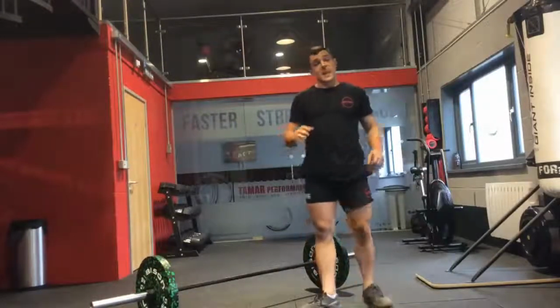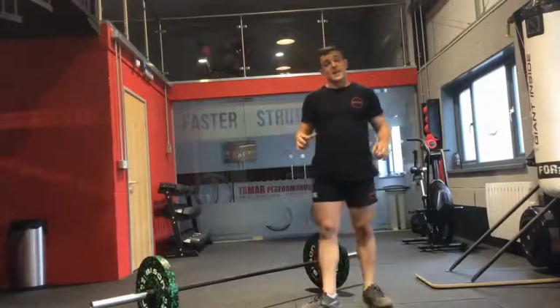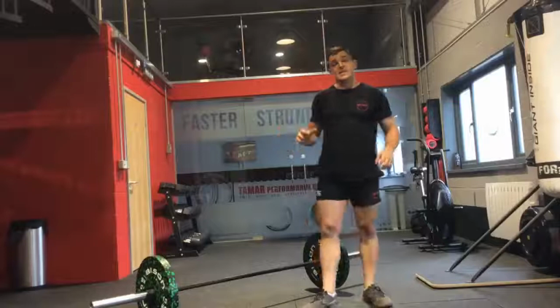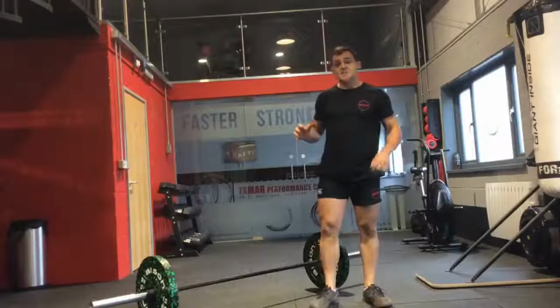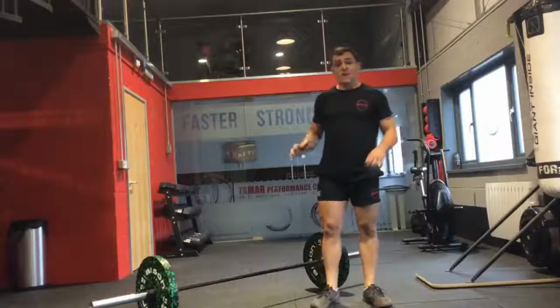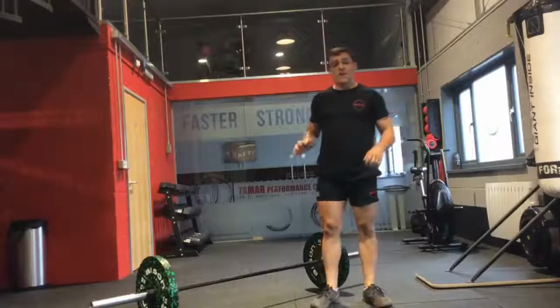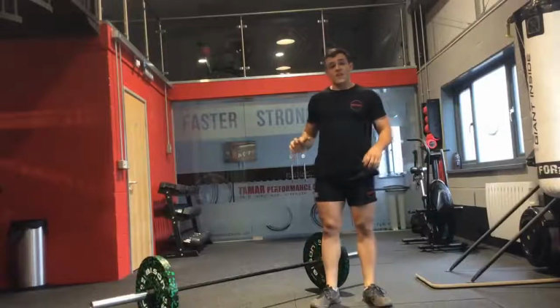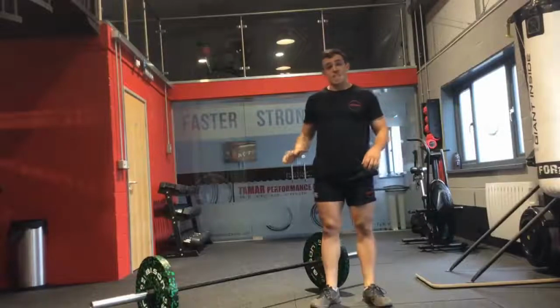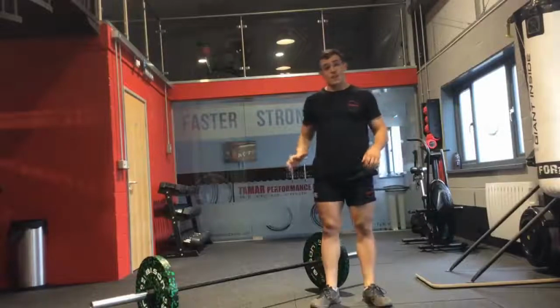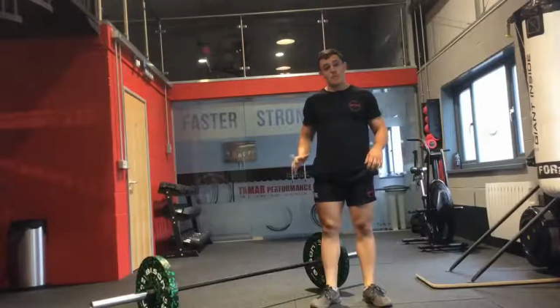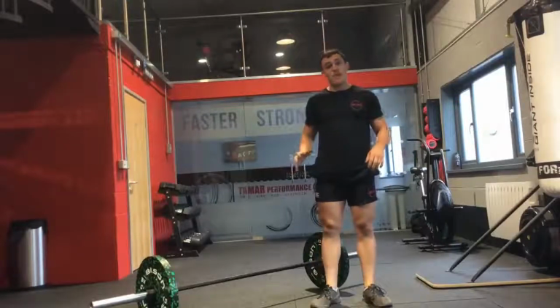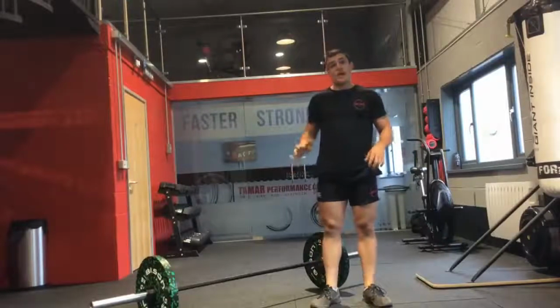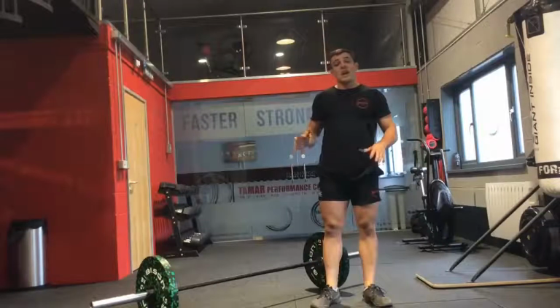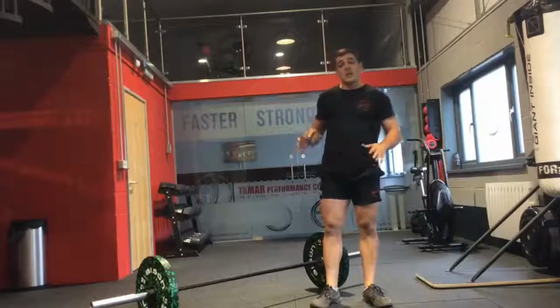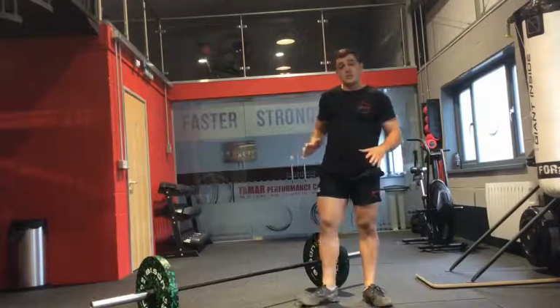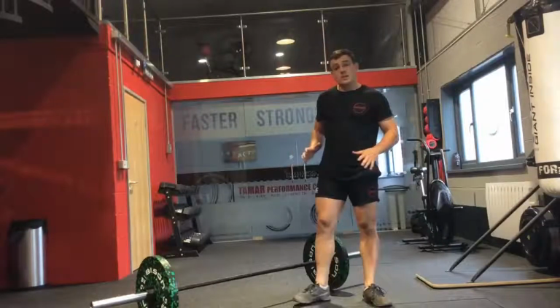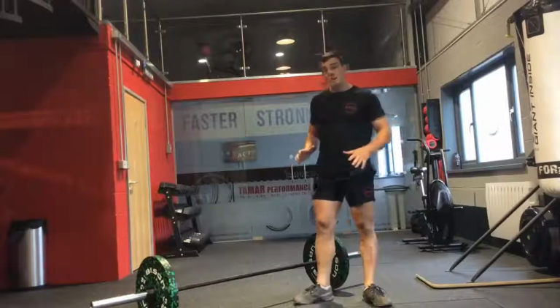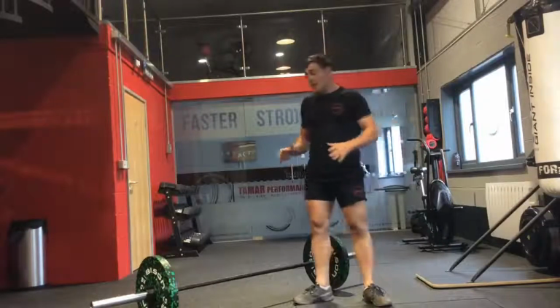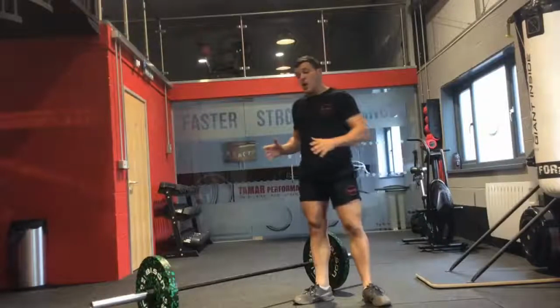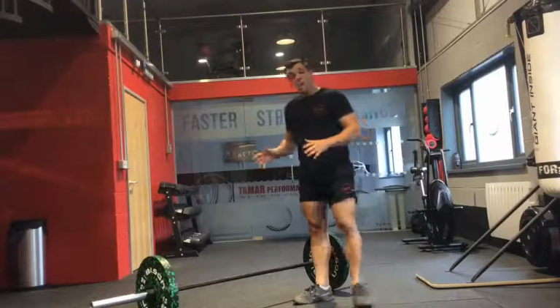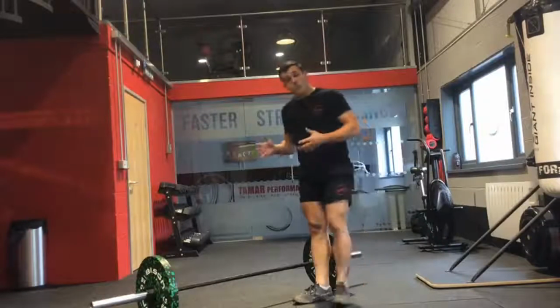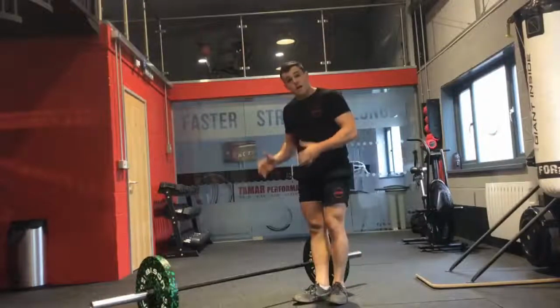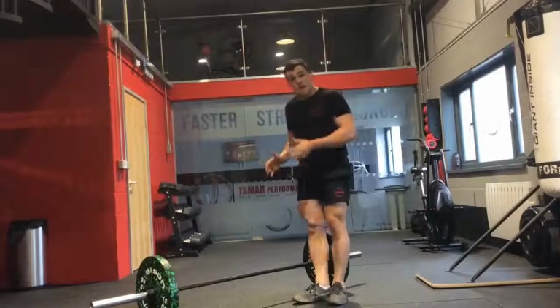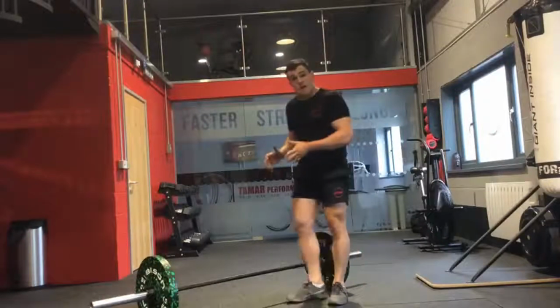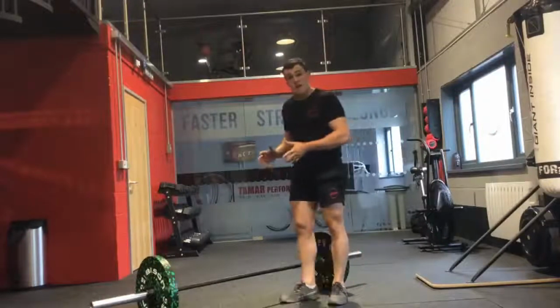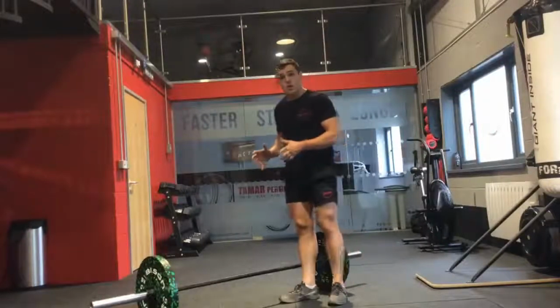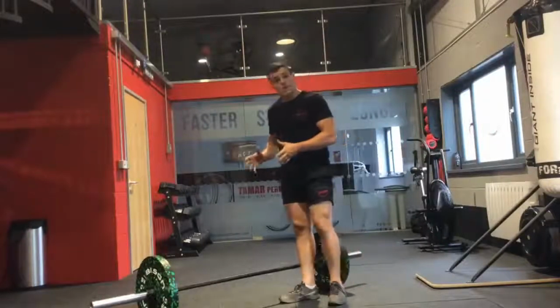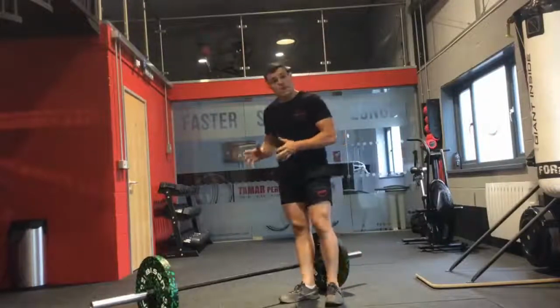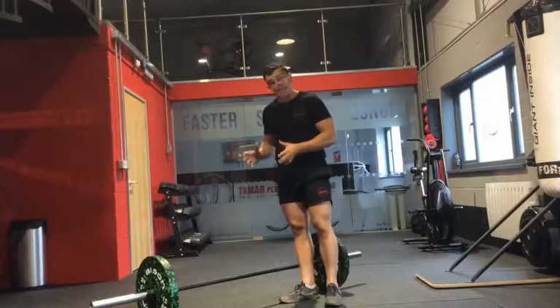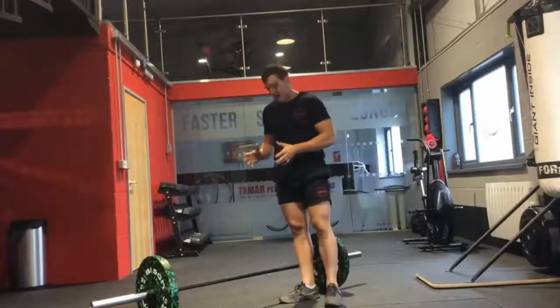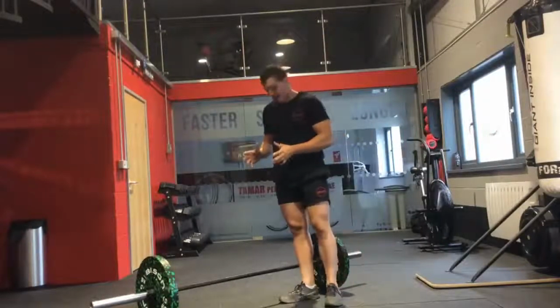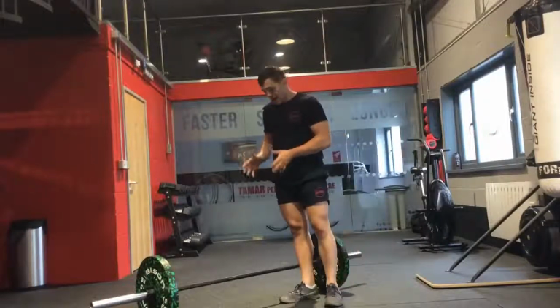So that is the bar facing burpee. It can also be done over a rower or something like that.